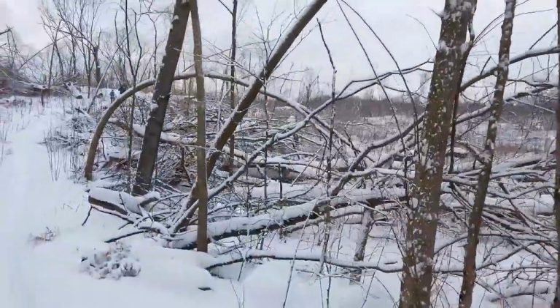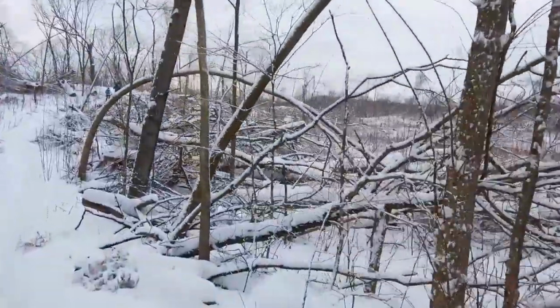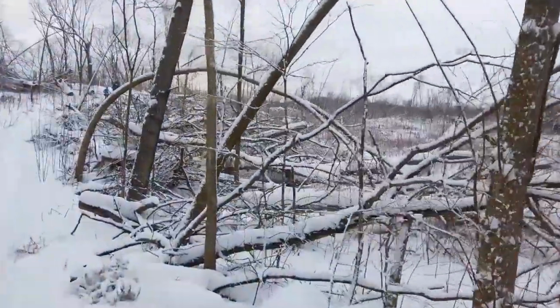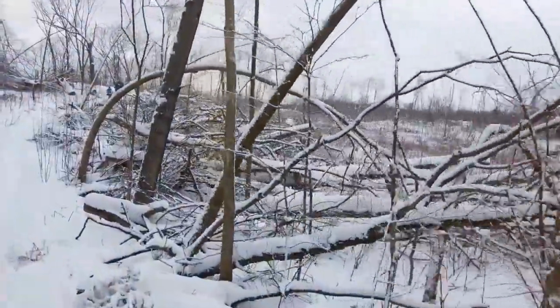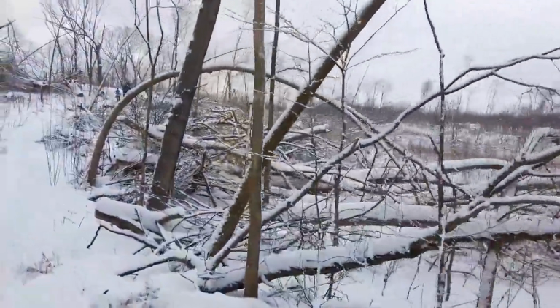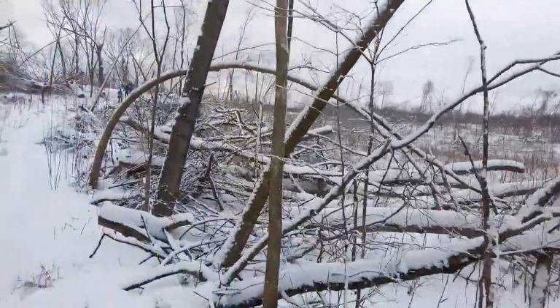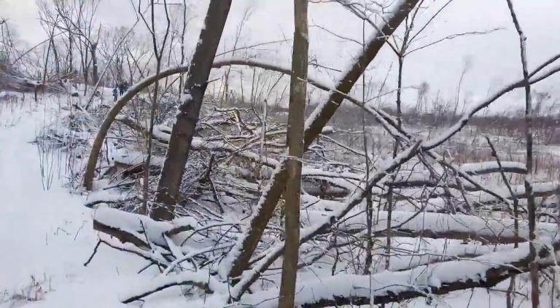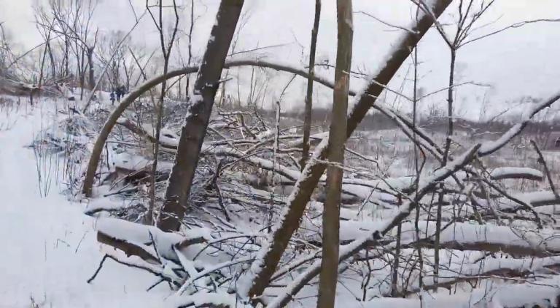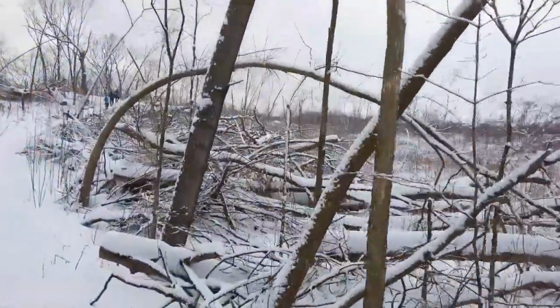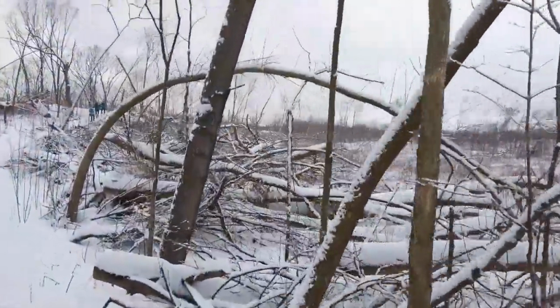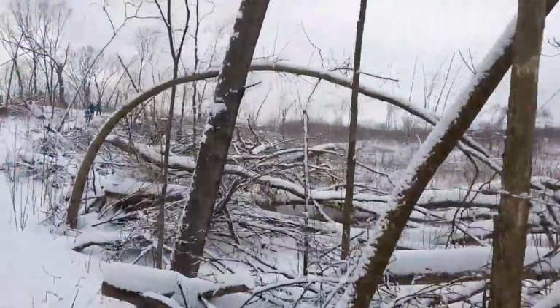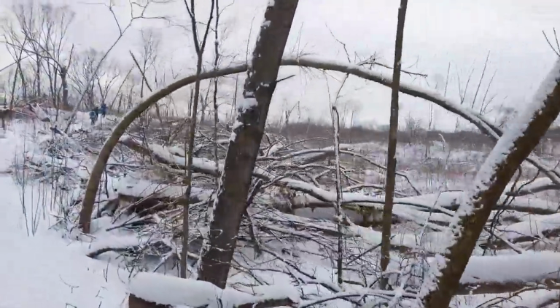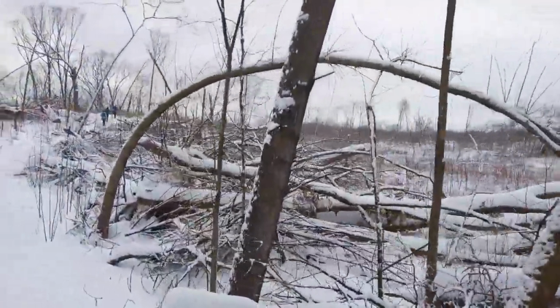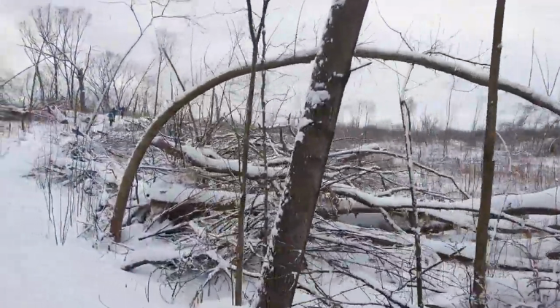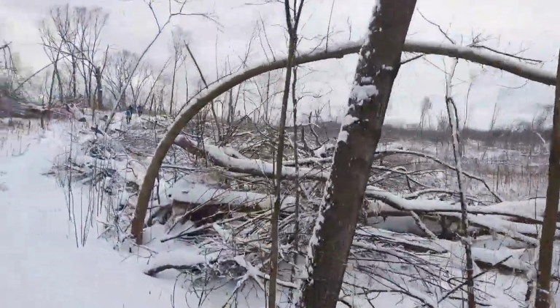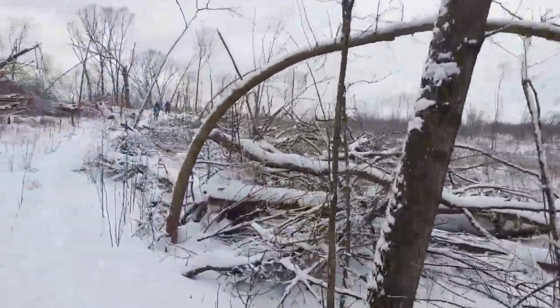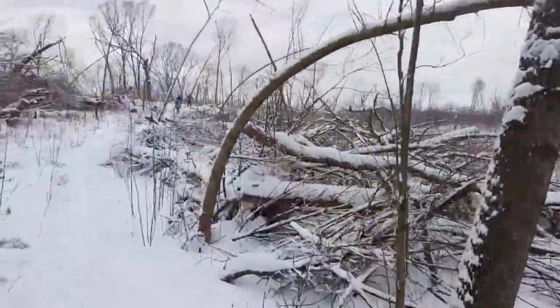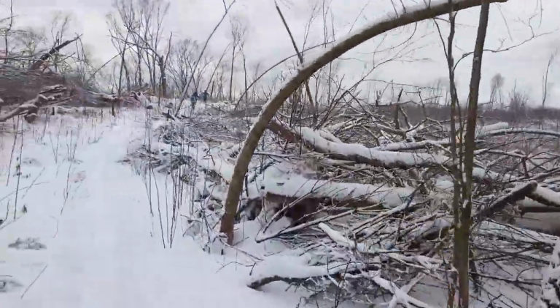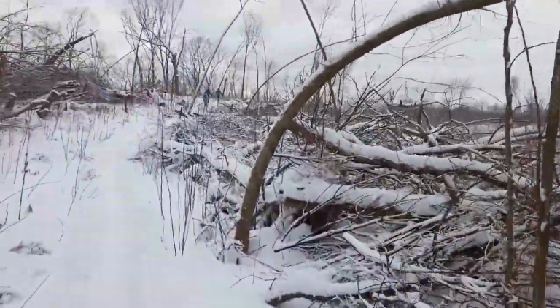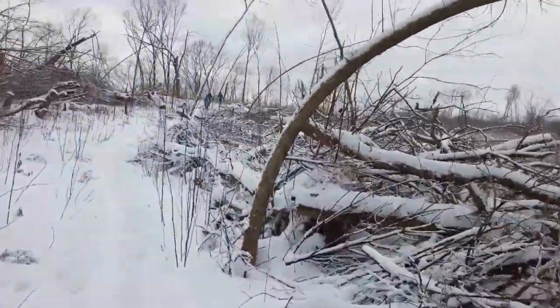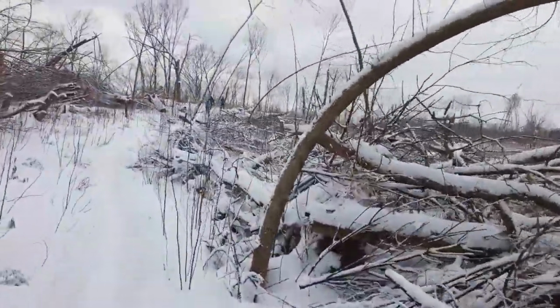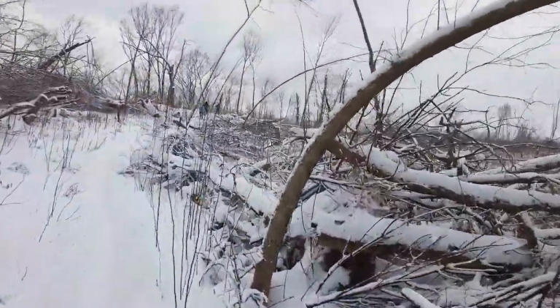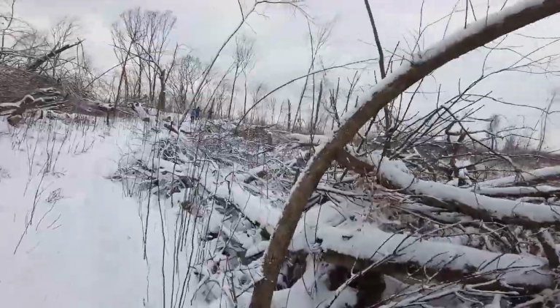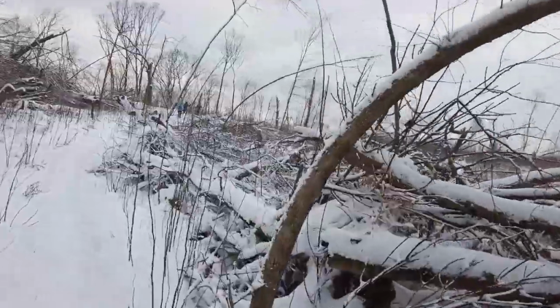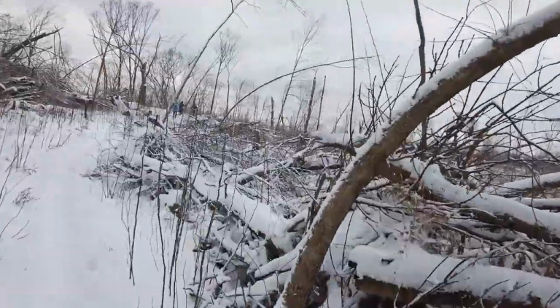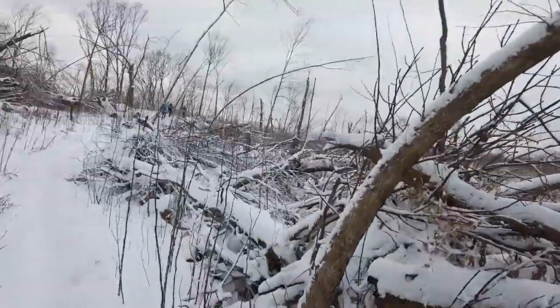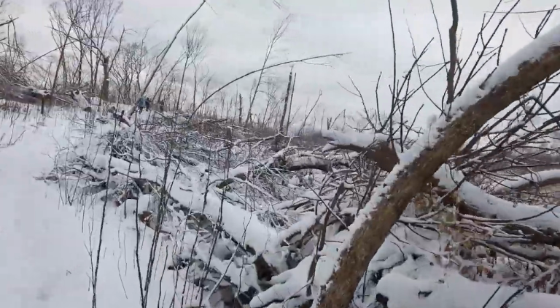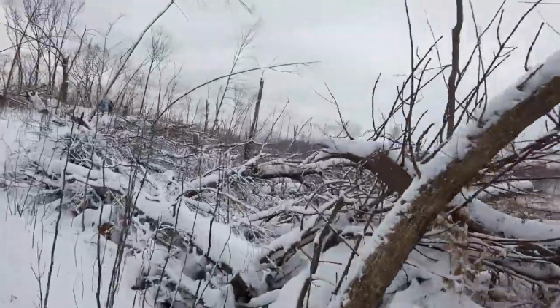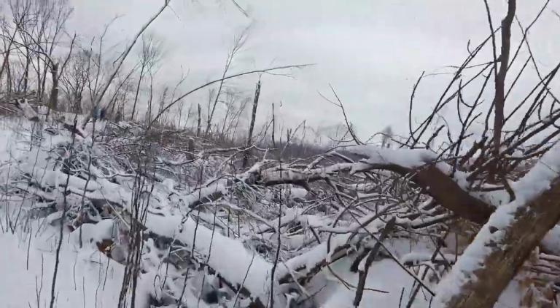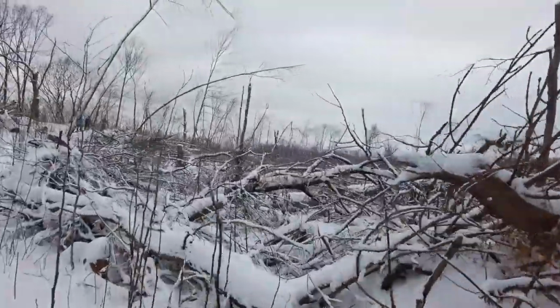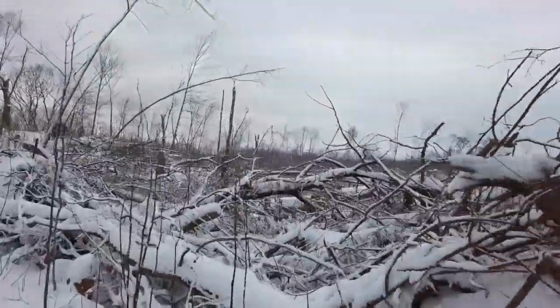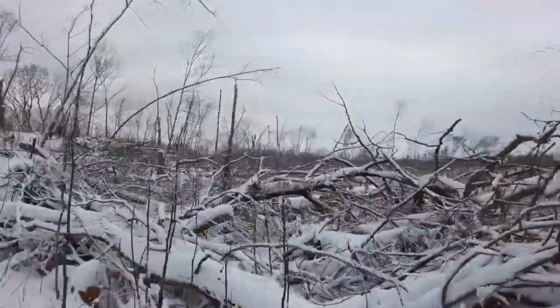Tornado alley — all these trees blown down.